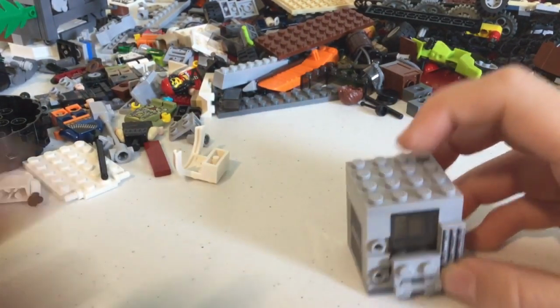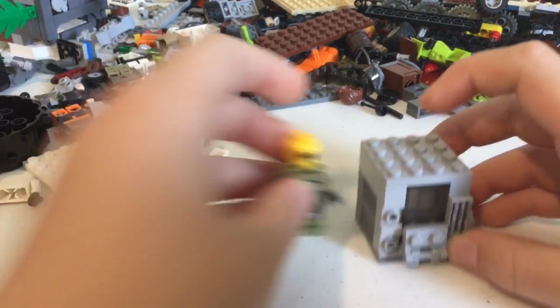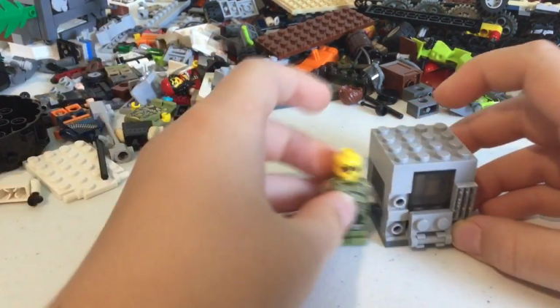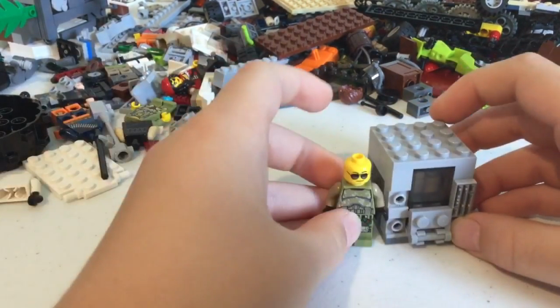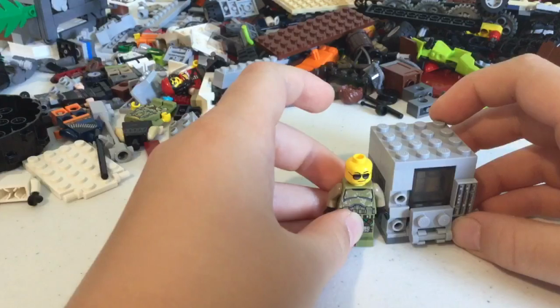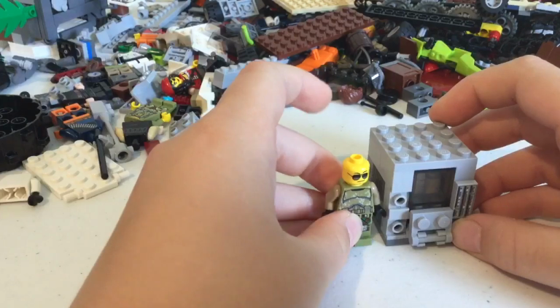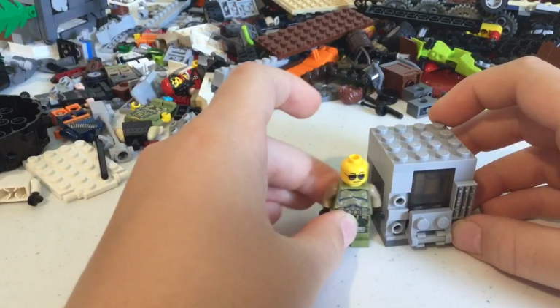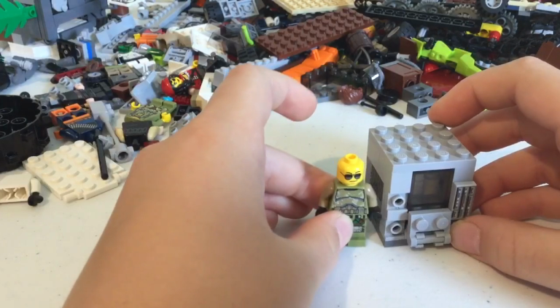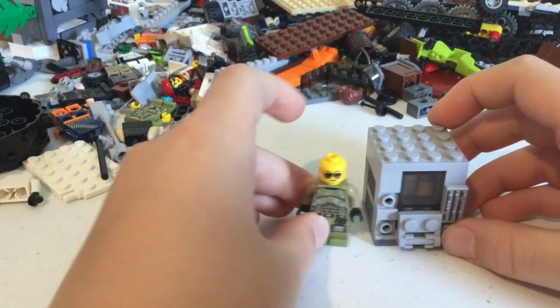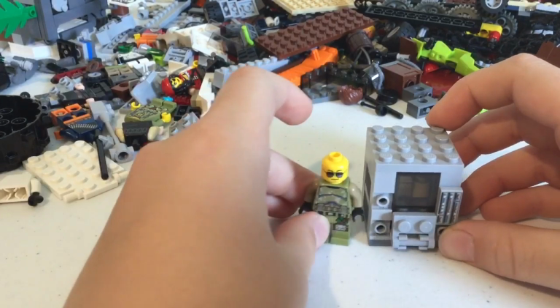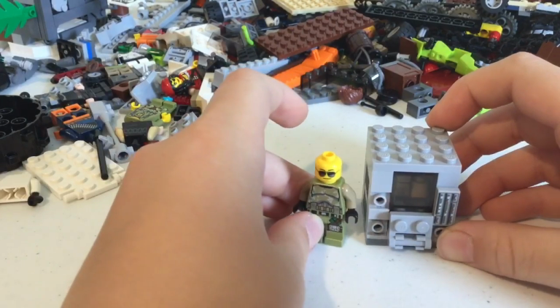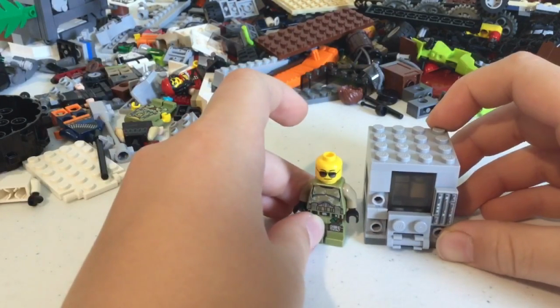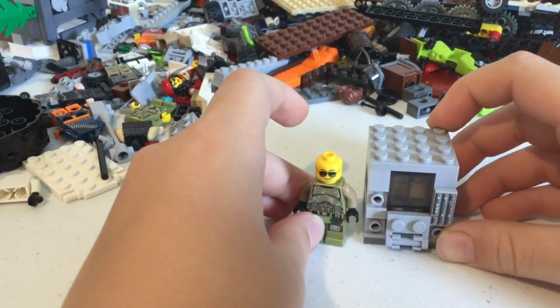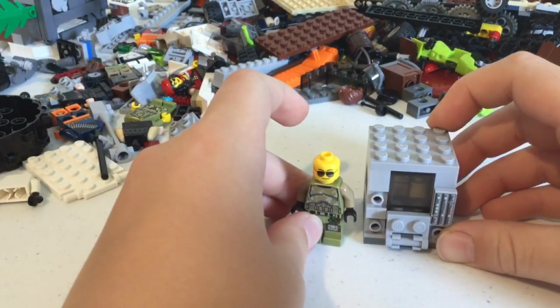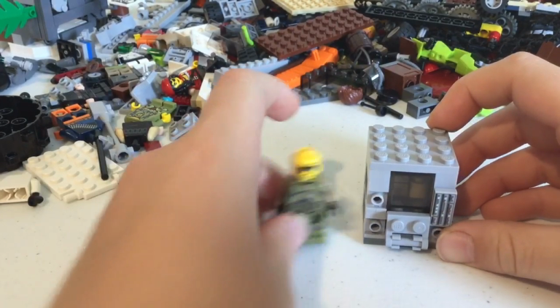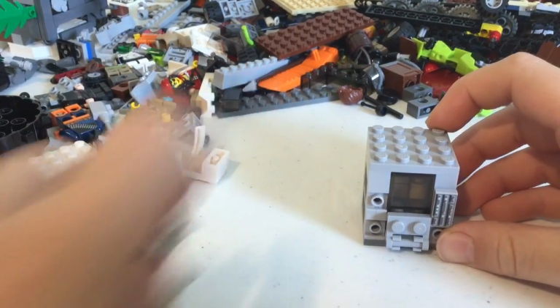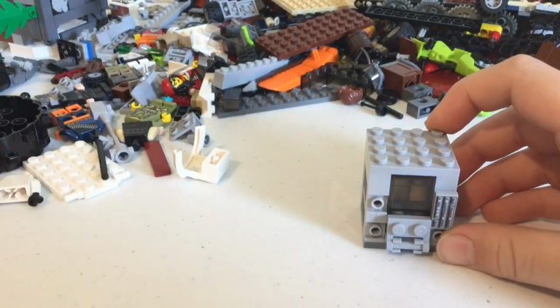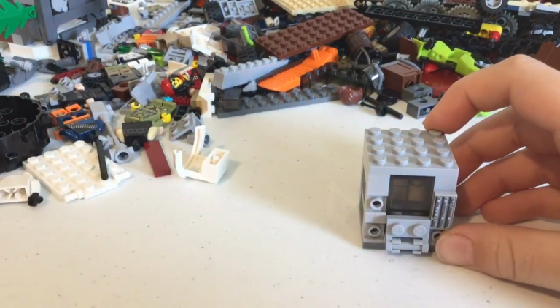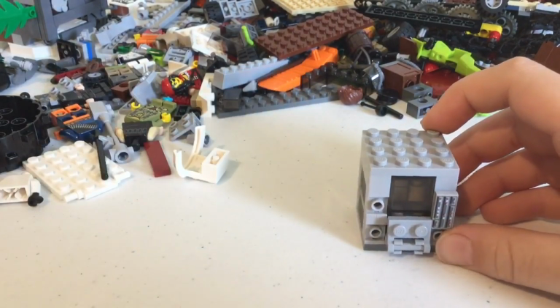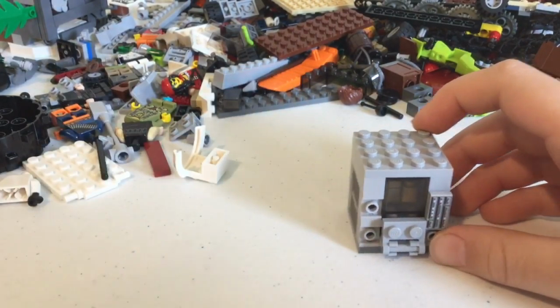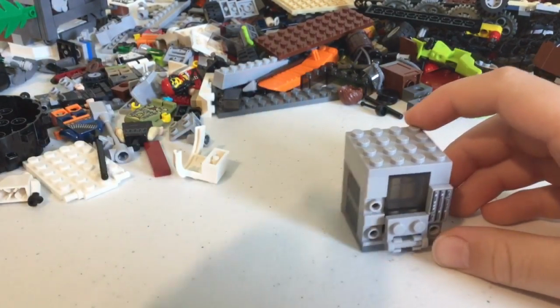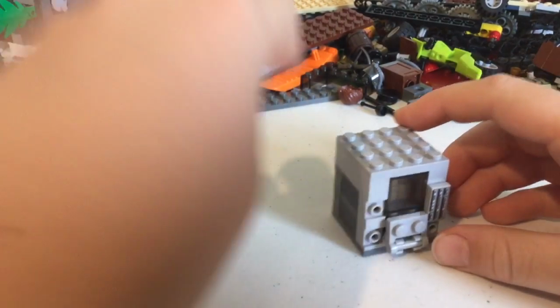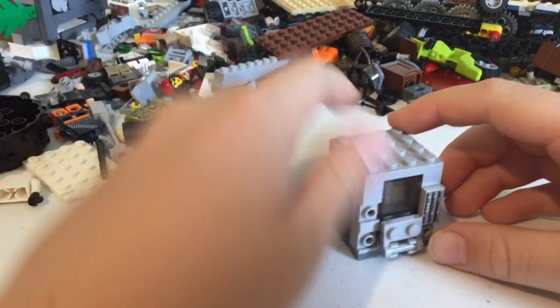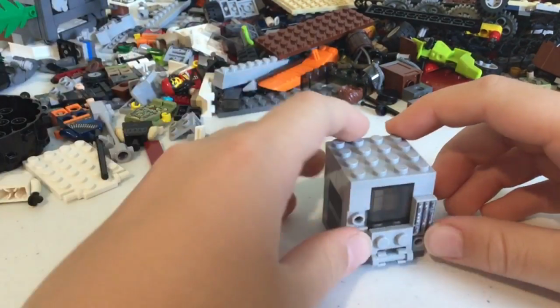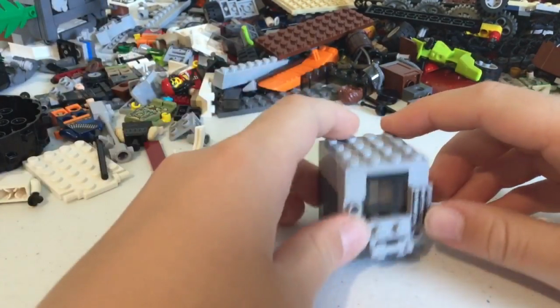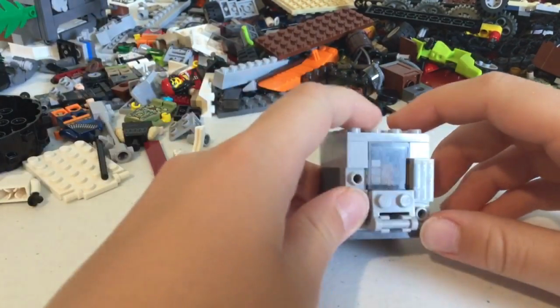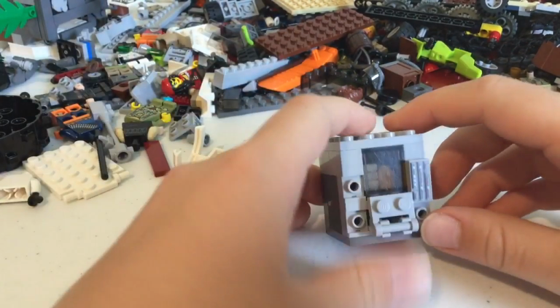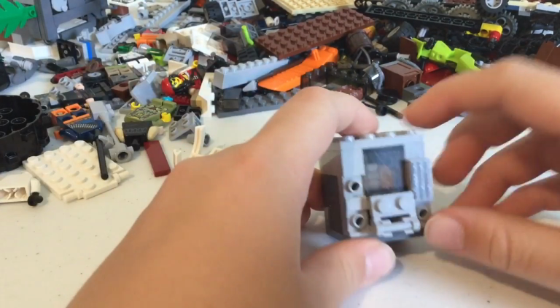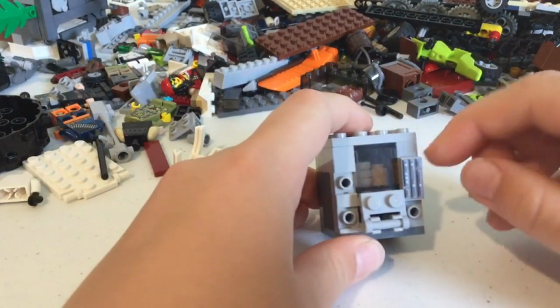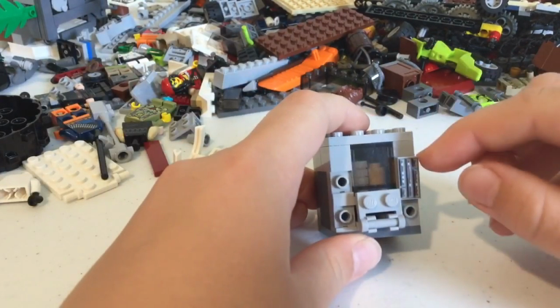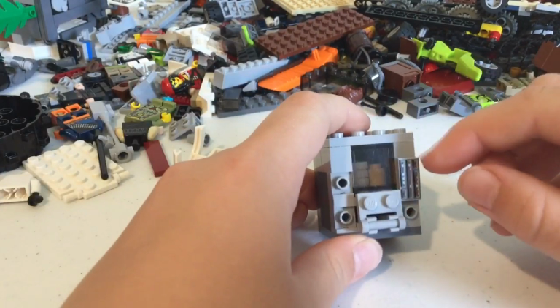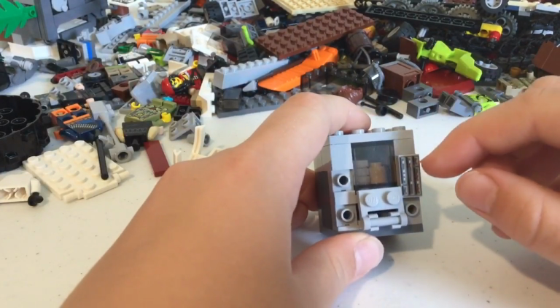This is about the size of a minifigure, so it's good for movies and stuff.